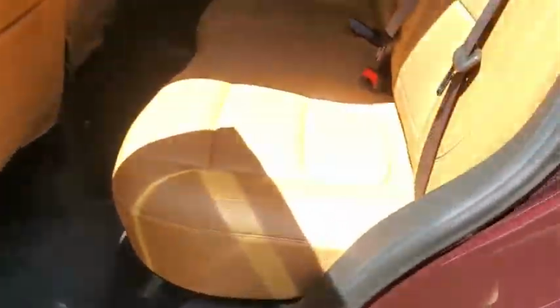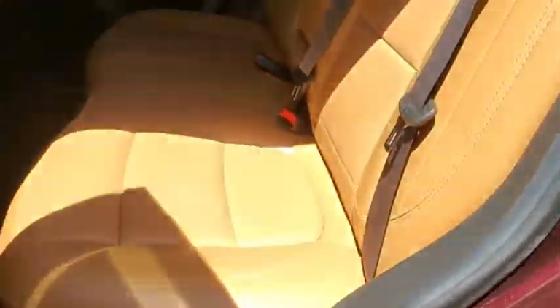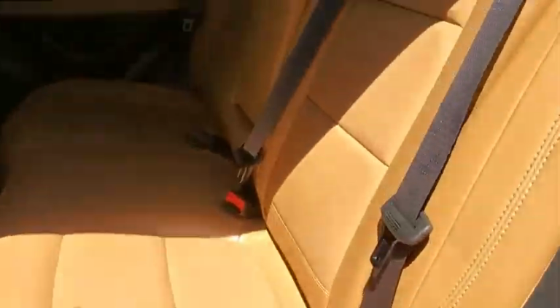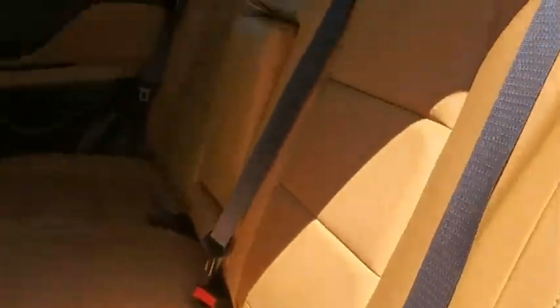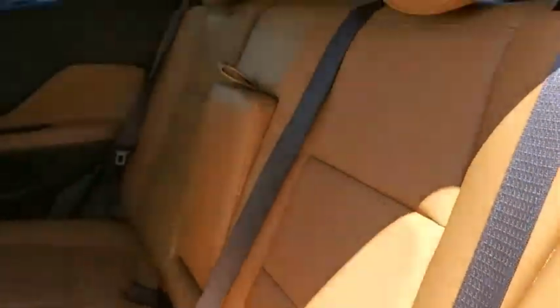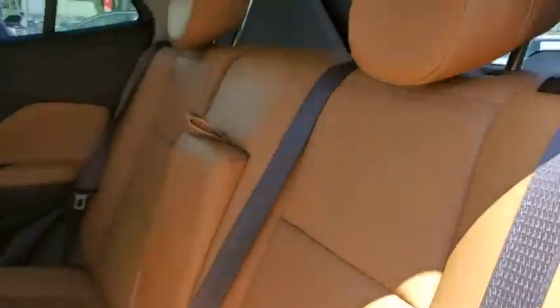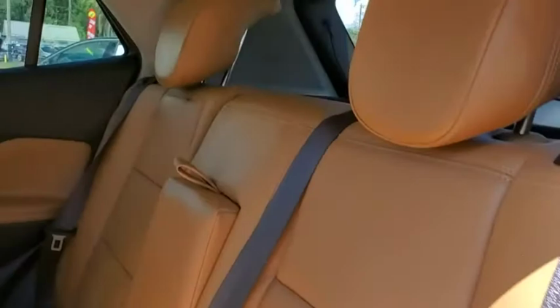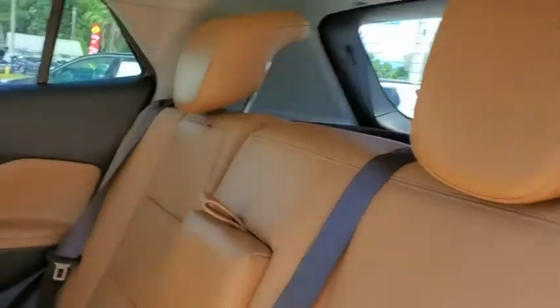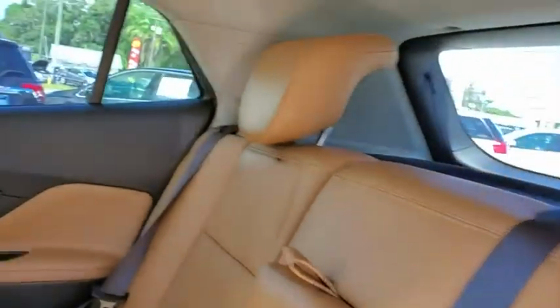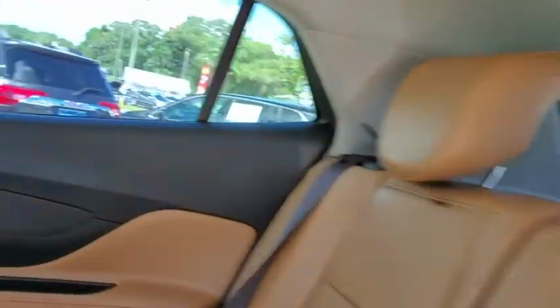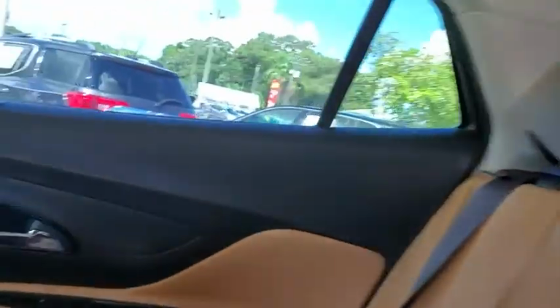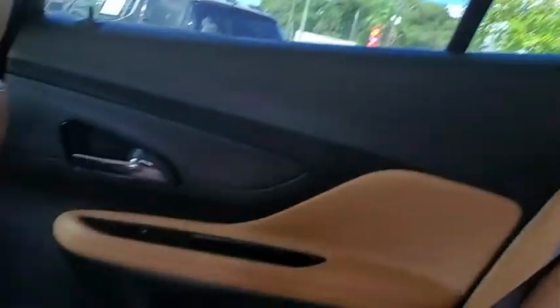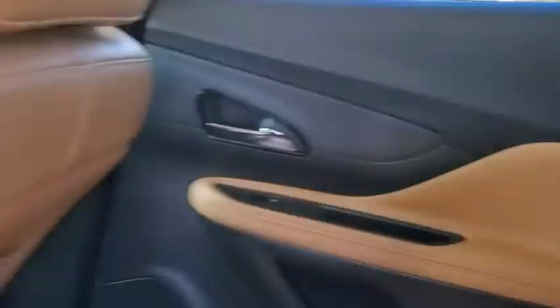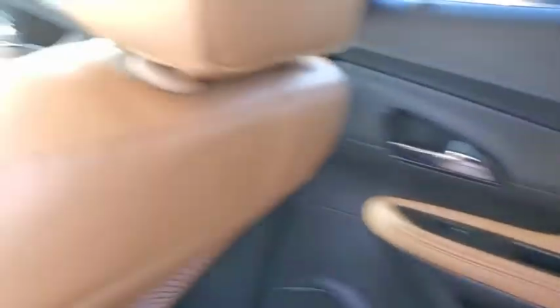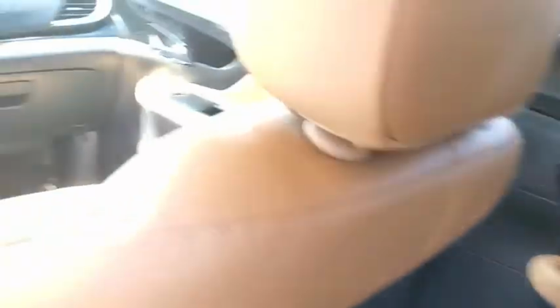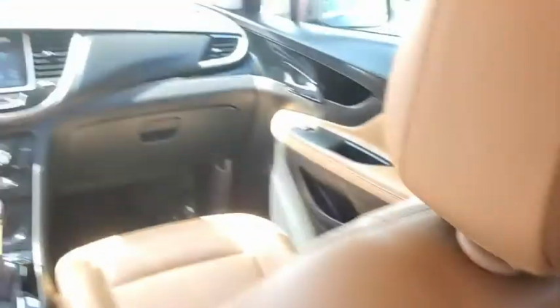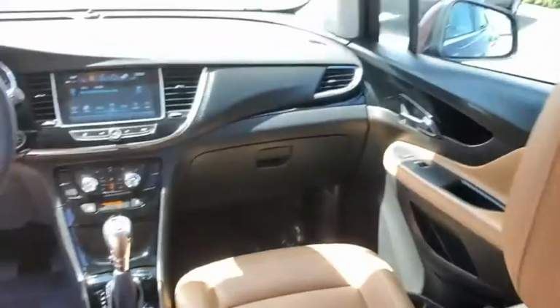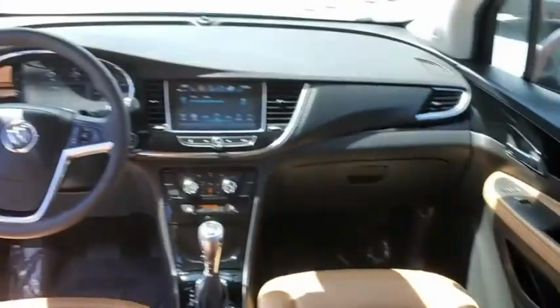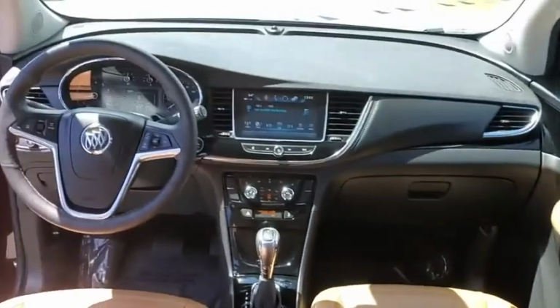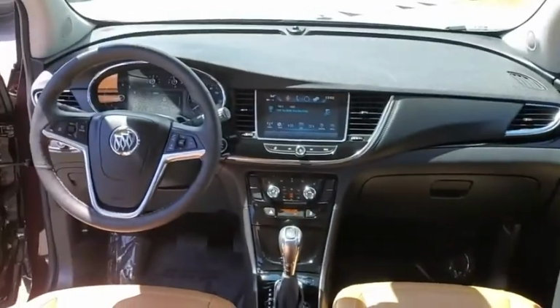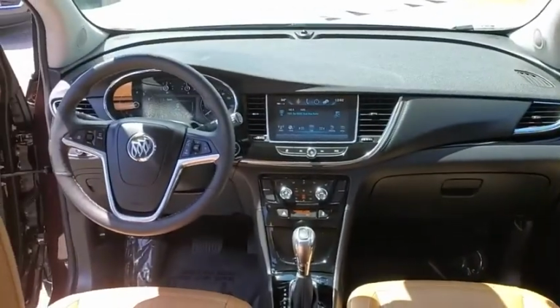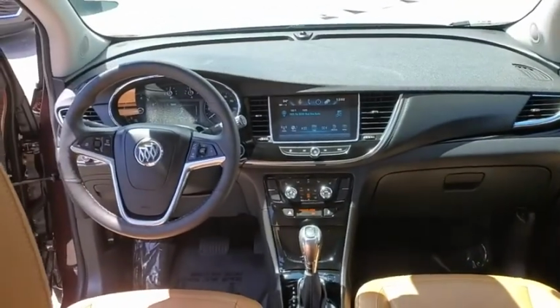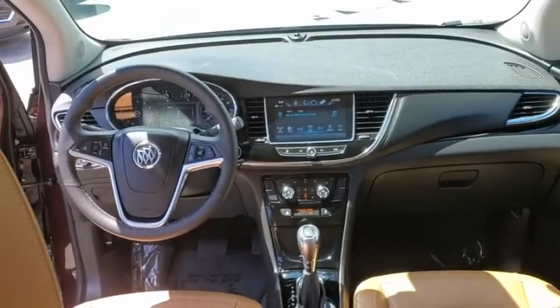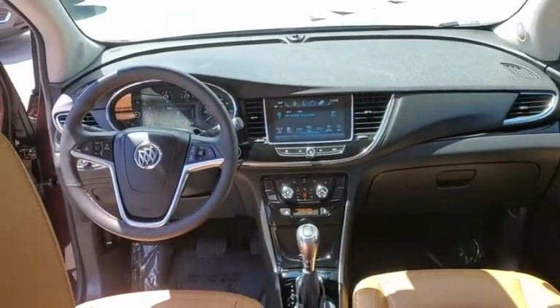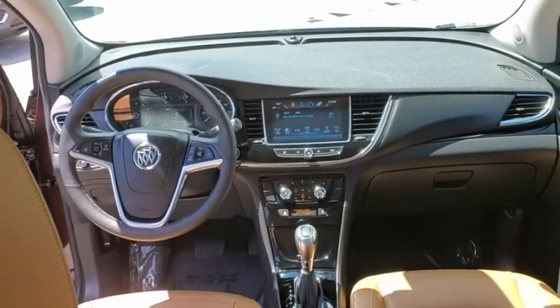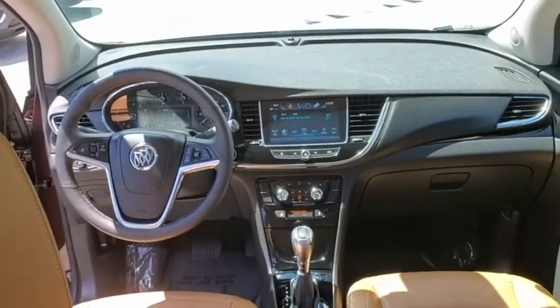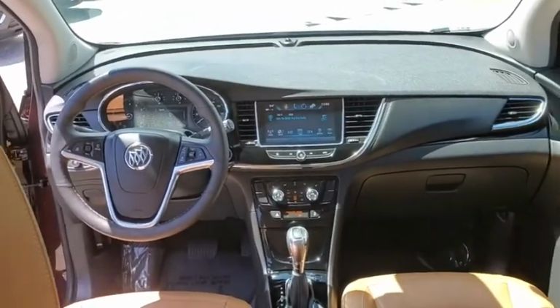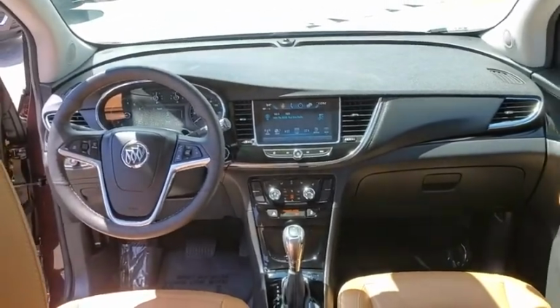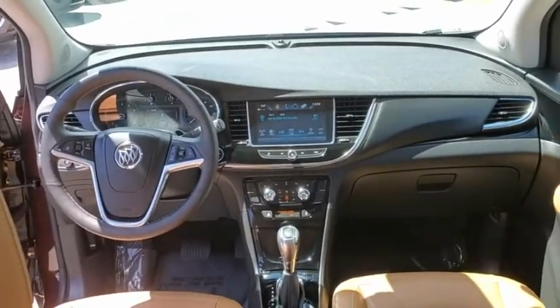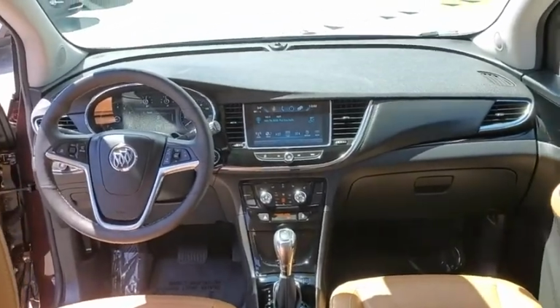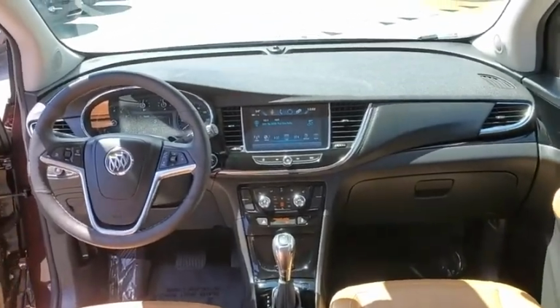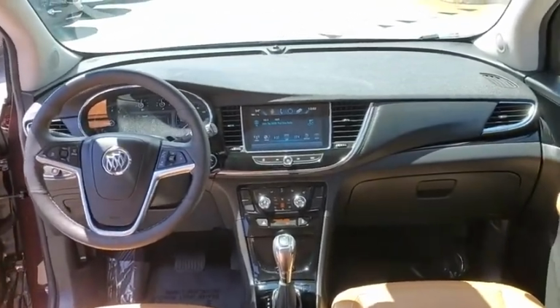Standard features that would make any car owner smile. This vehicle has less than 20,000 miles.